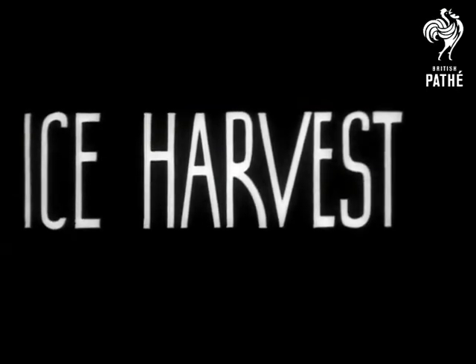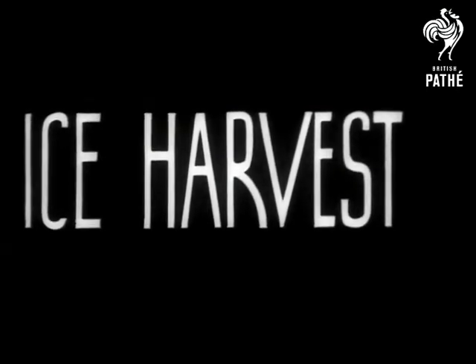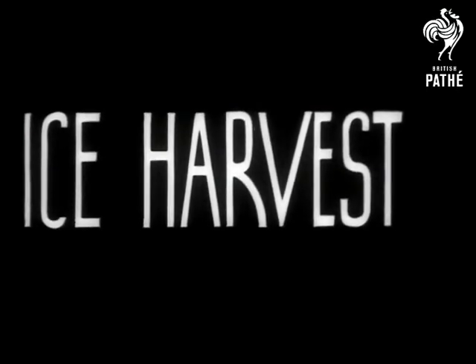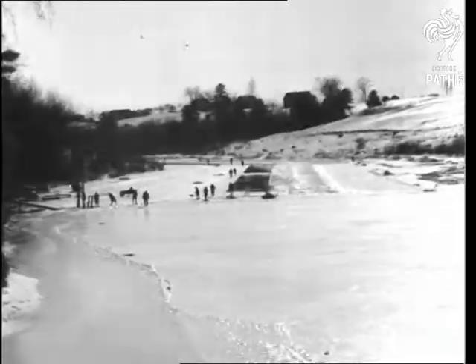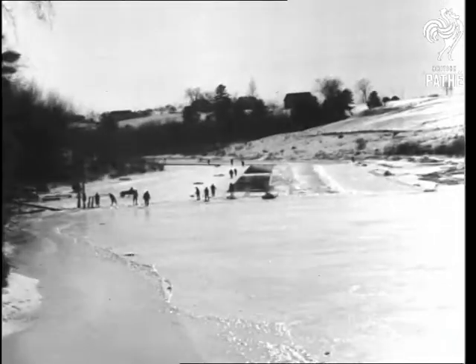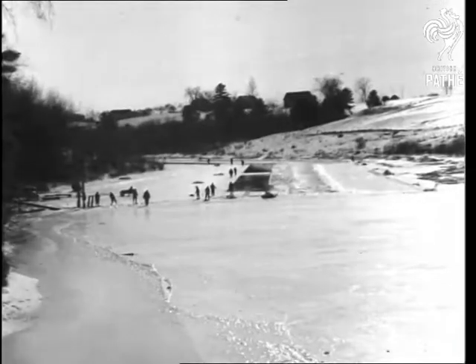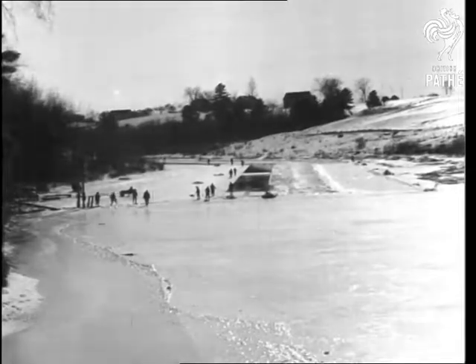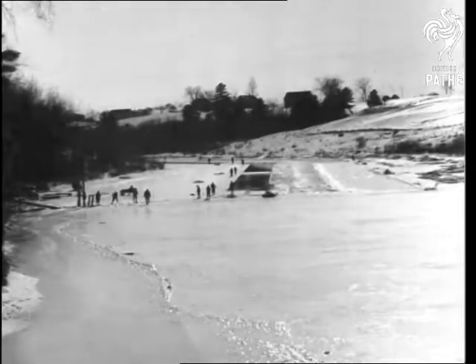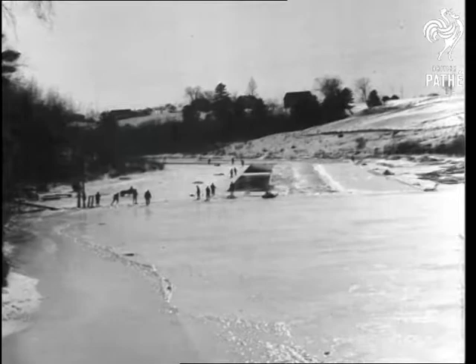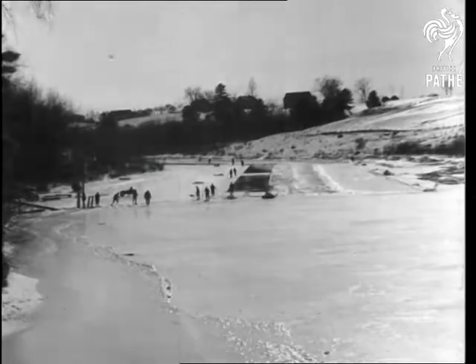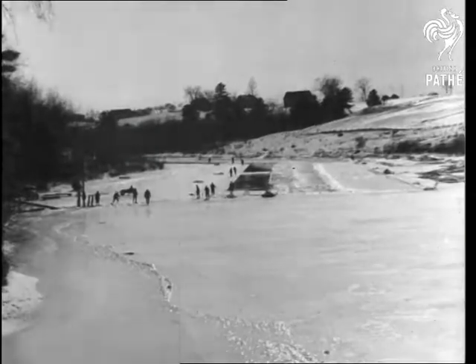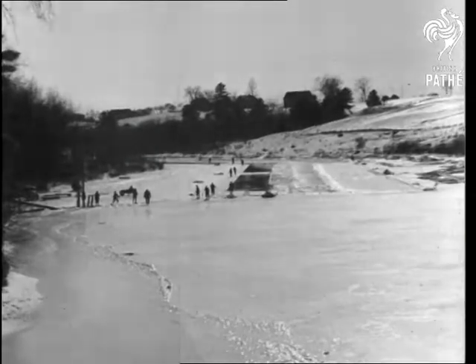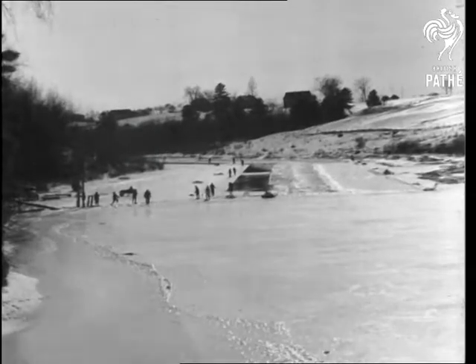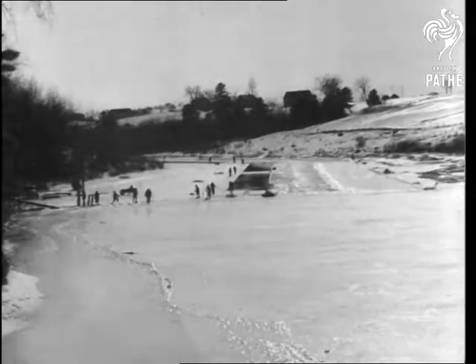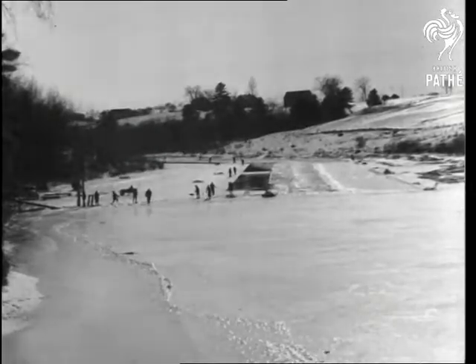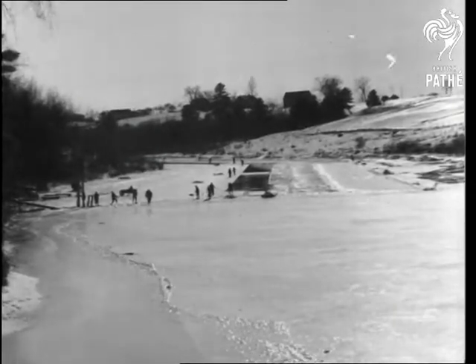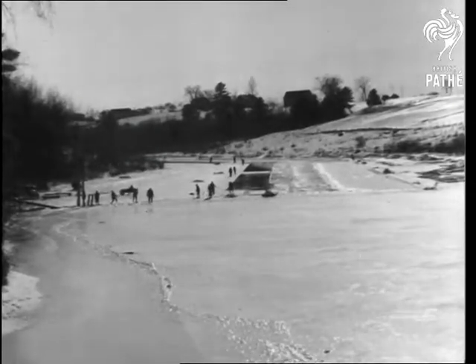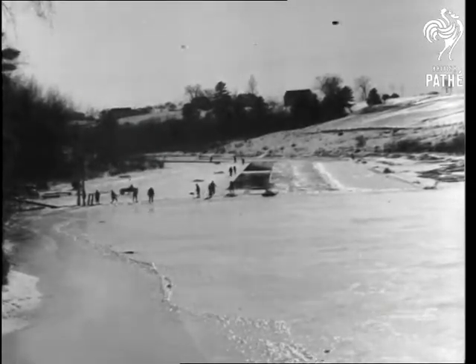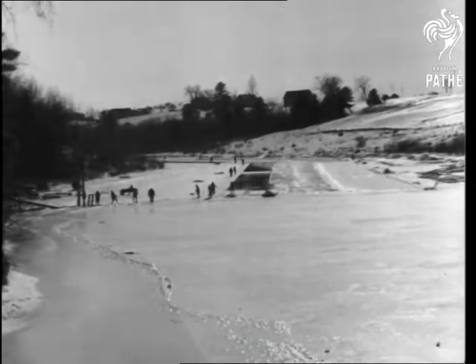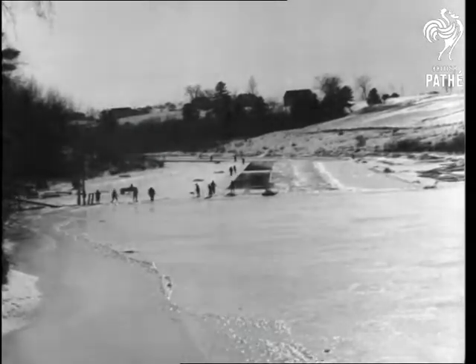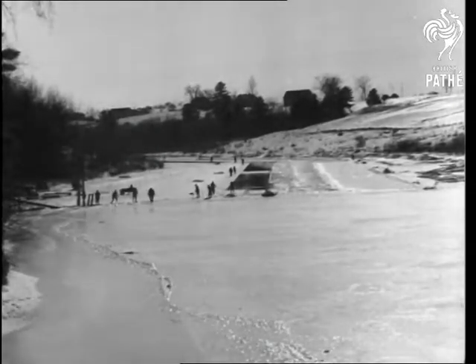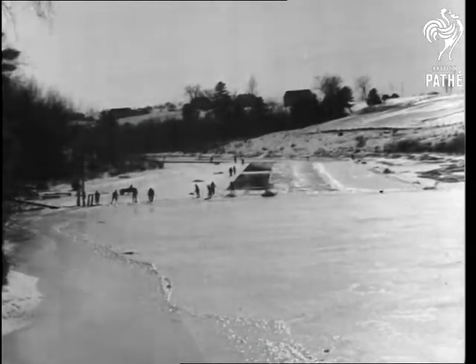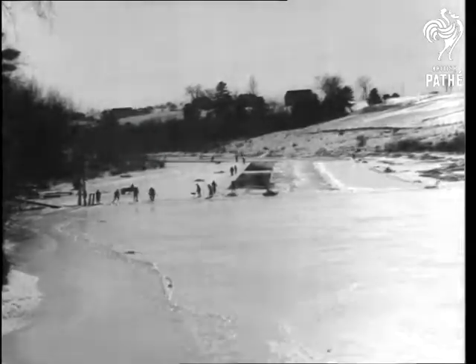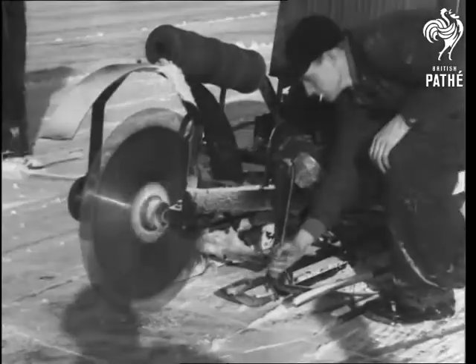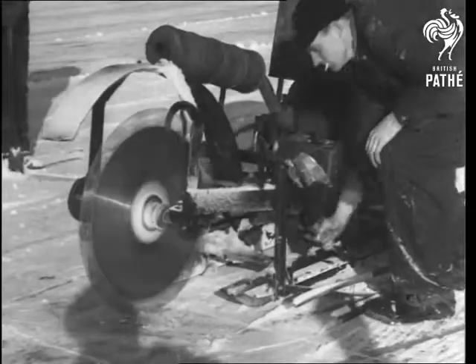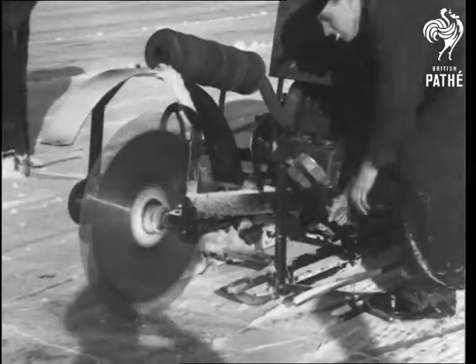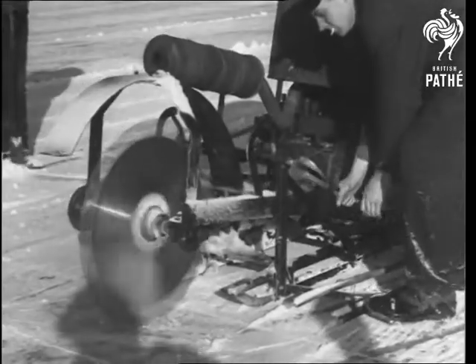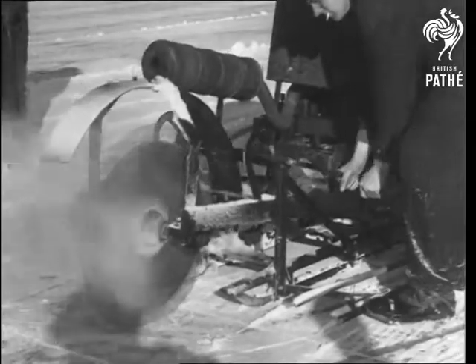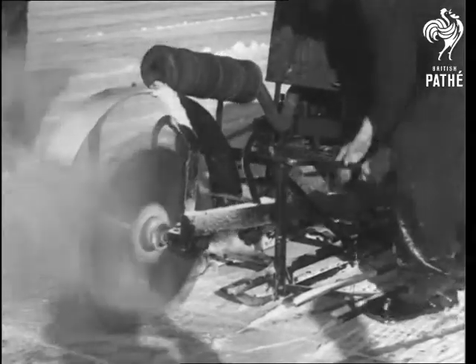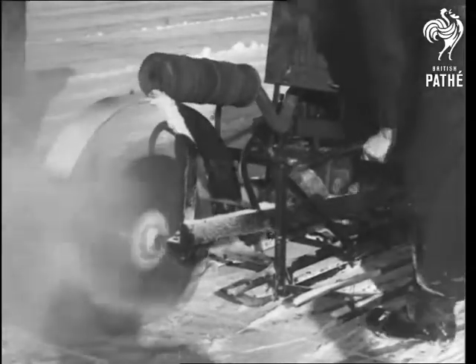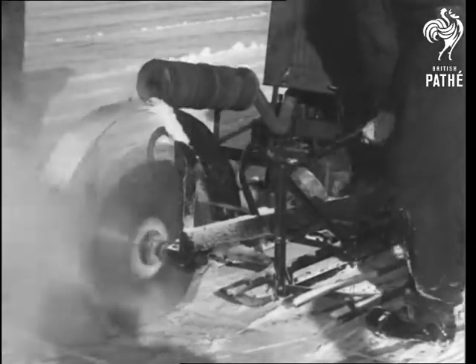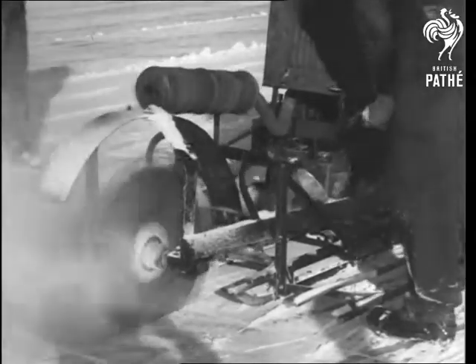On the upper Kanduskiak River above Bangor, Maine, hundreds are employed in a revived industry harvesting the ice crop.